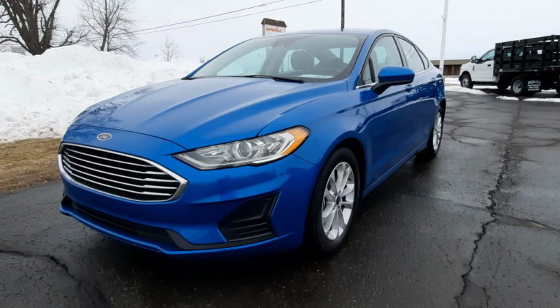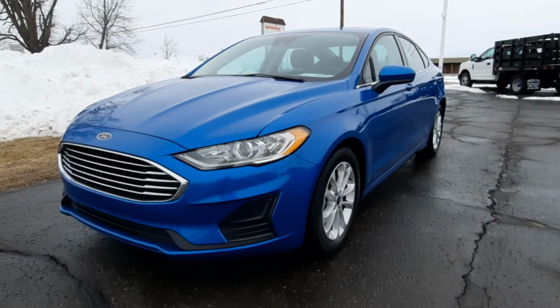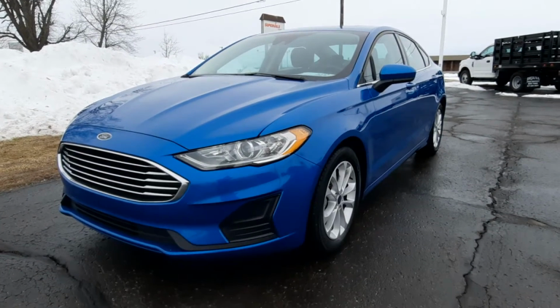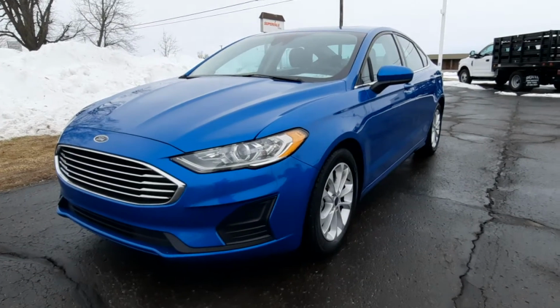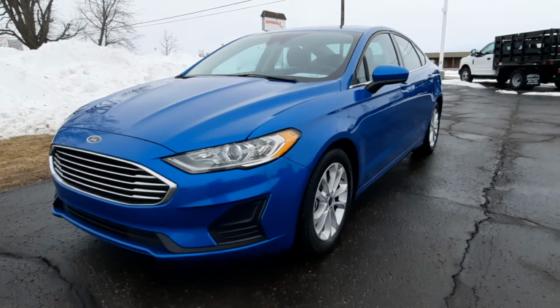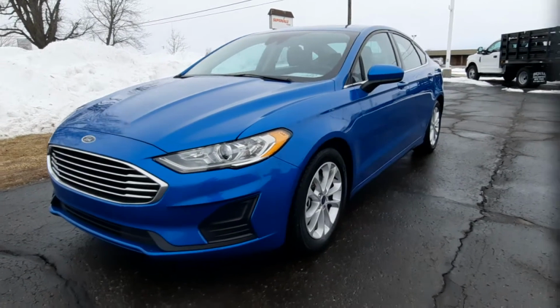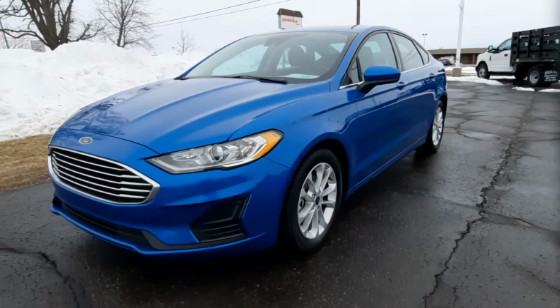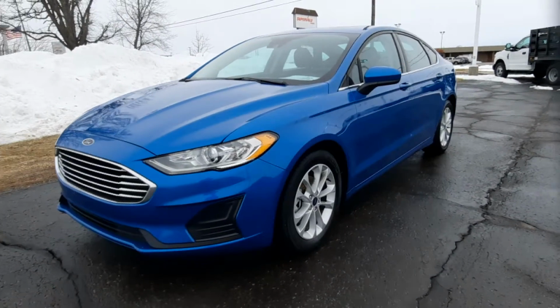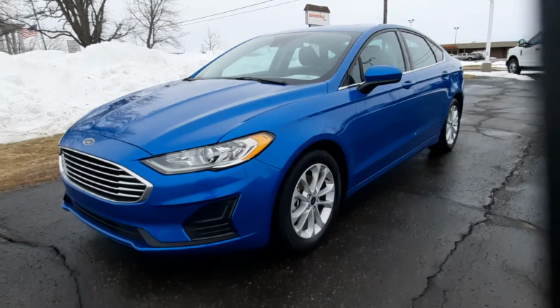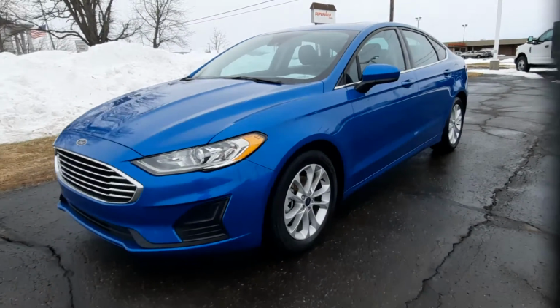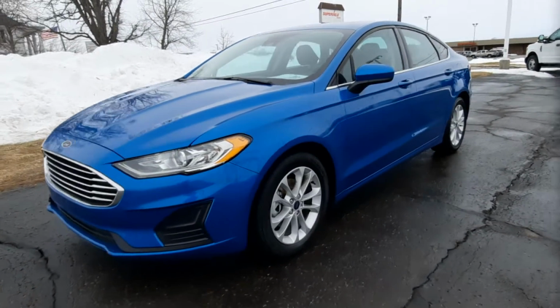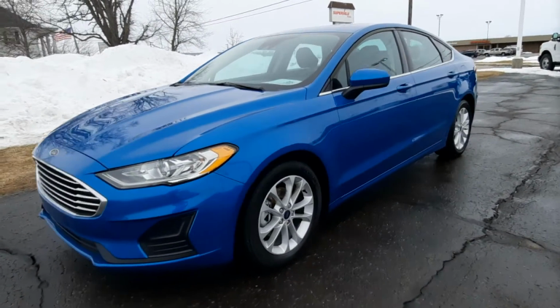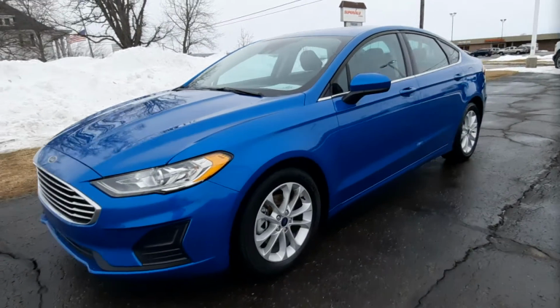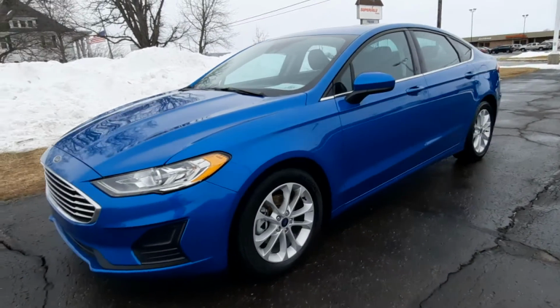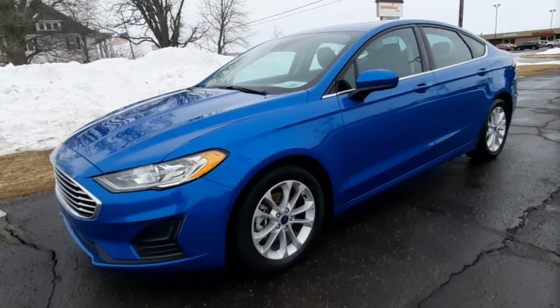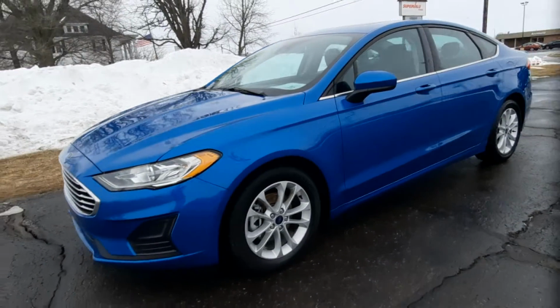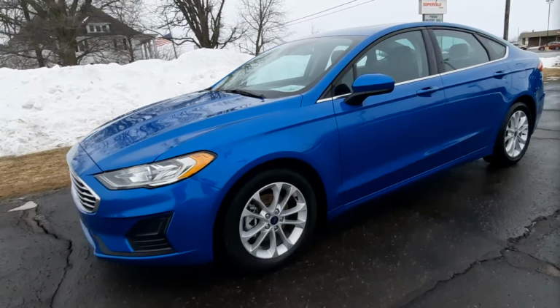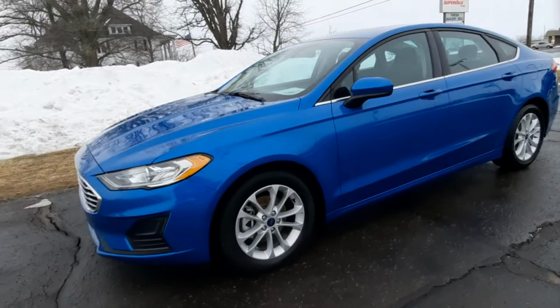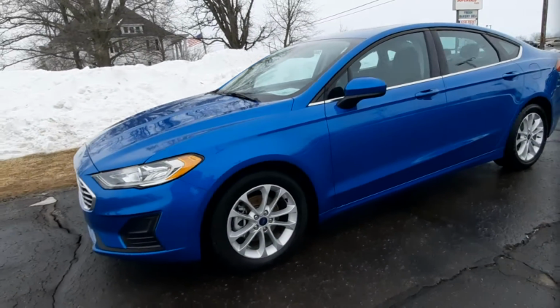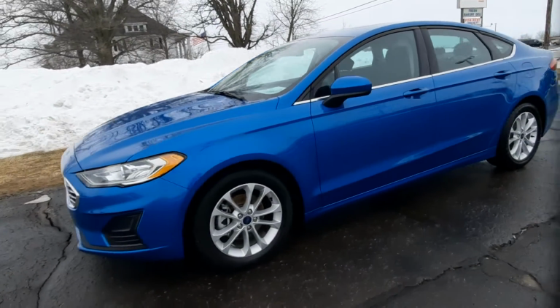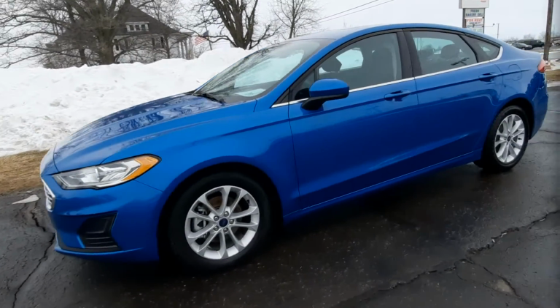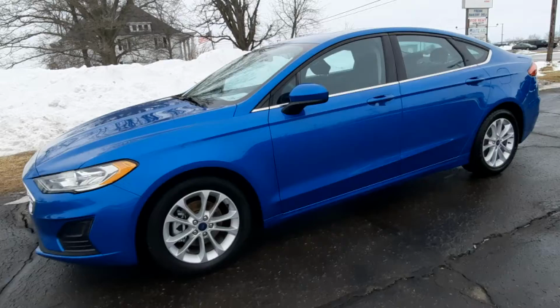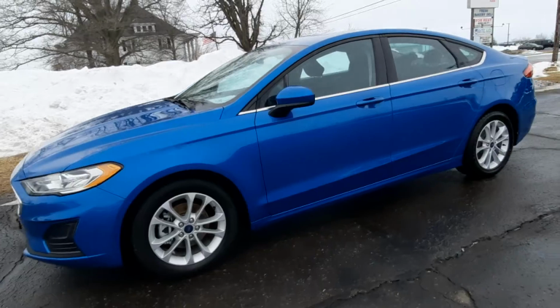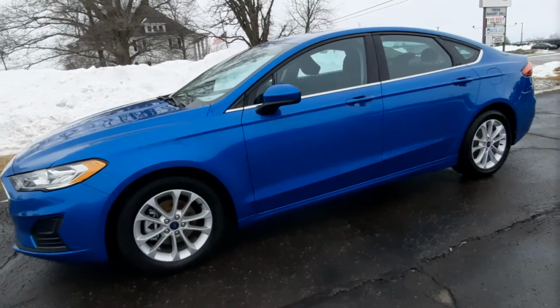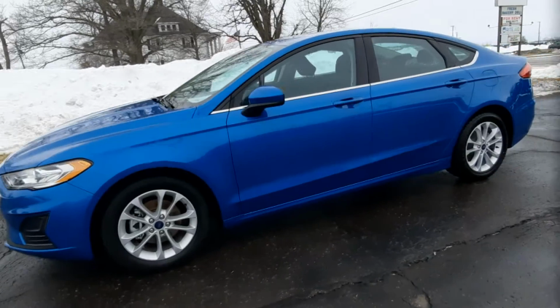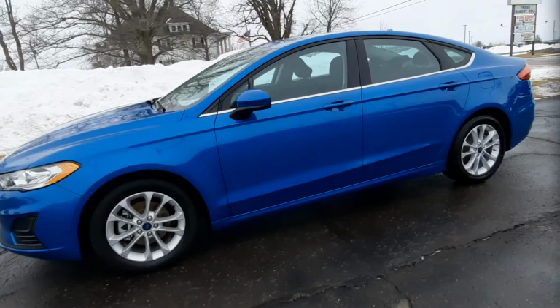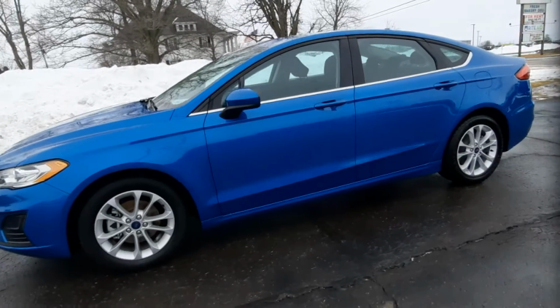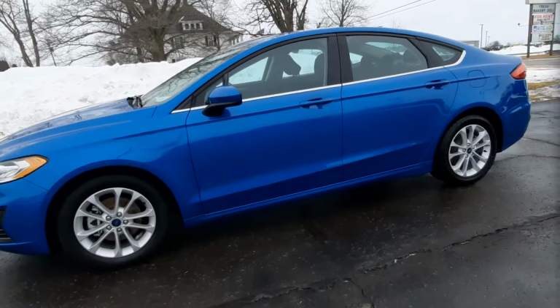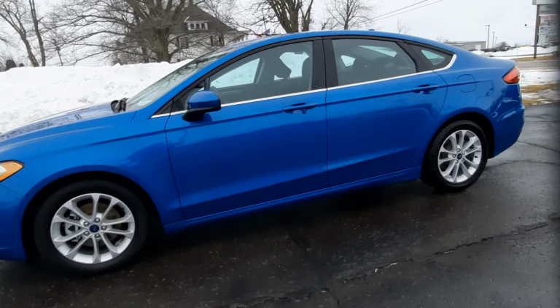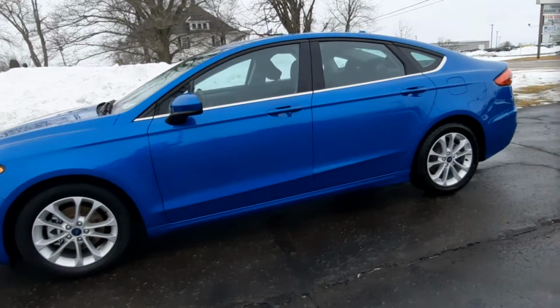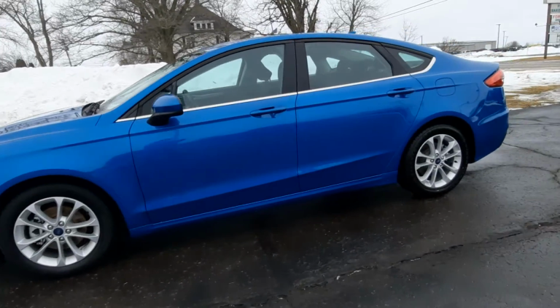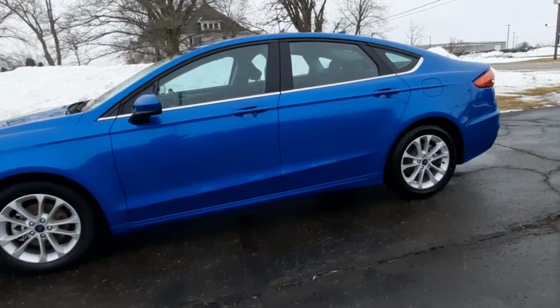Angel here with Terry Henricks Ford. Going to take you on a quick walk around of this 2020 Ford Fusion SE.